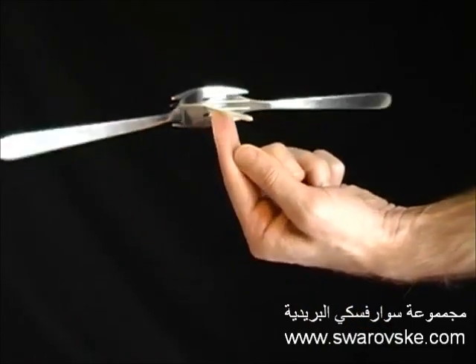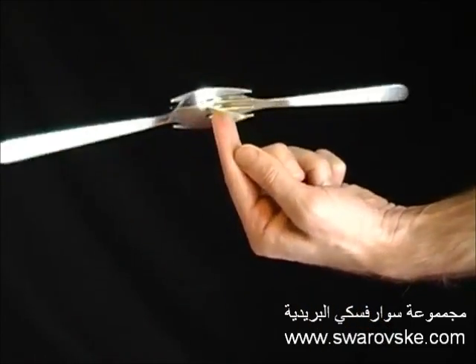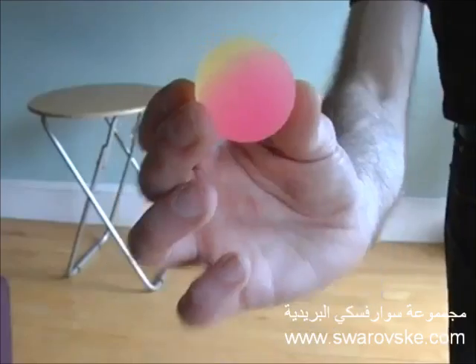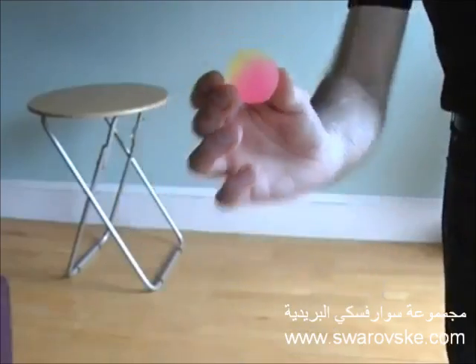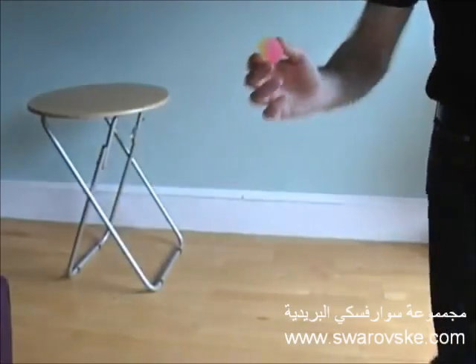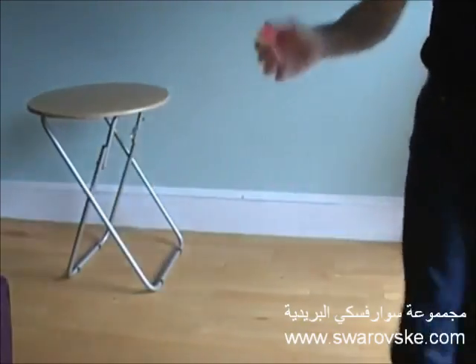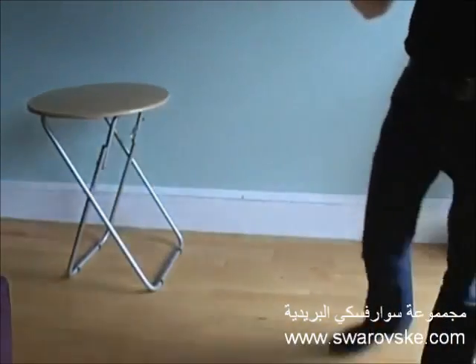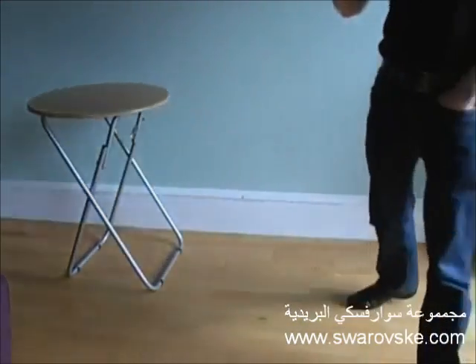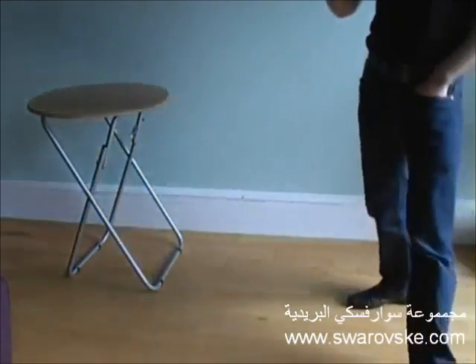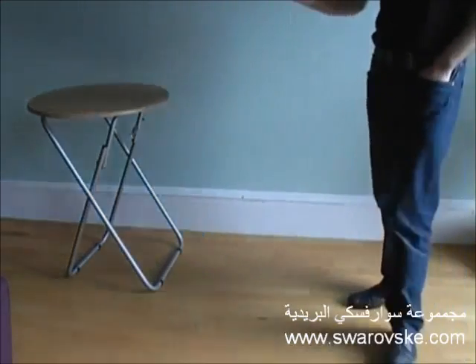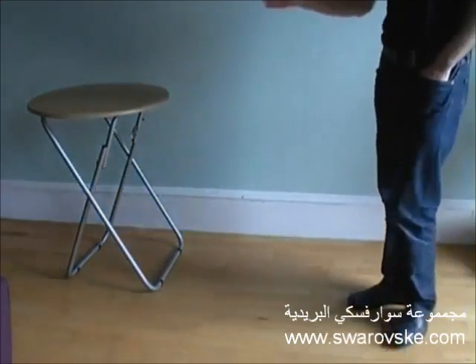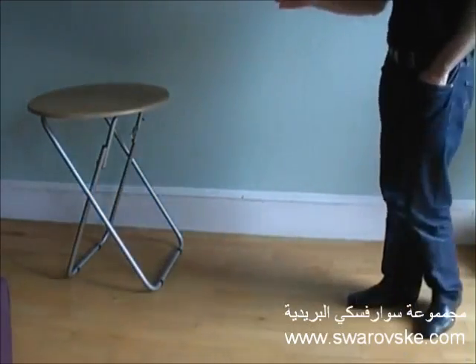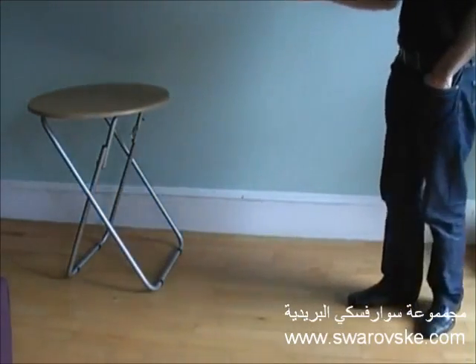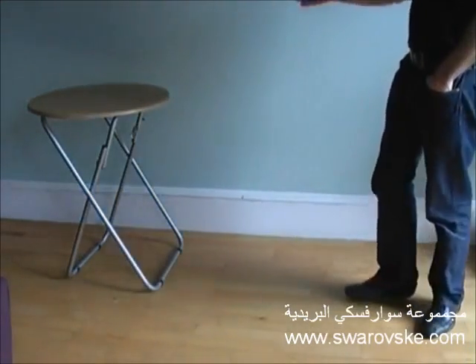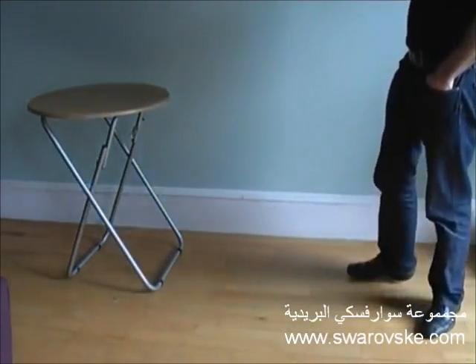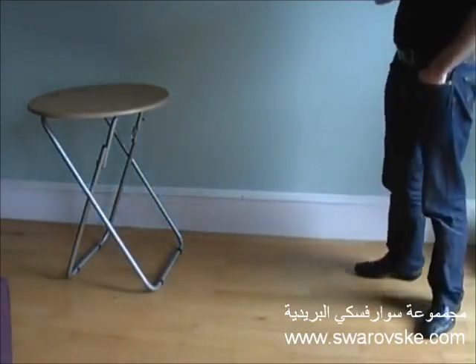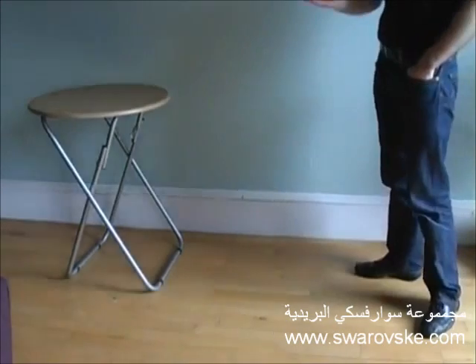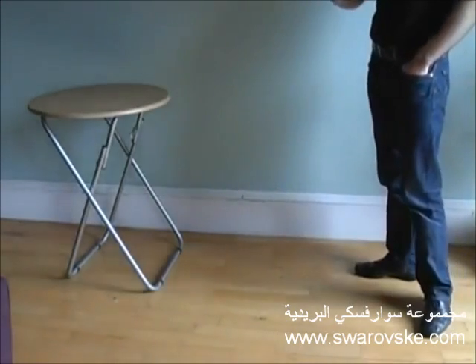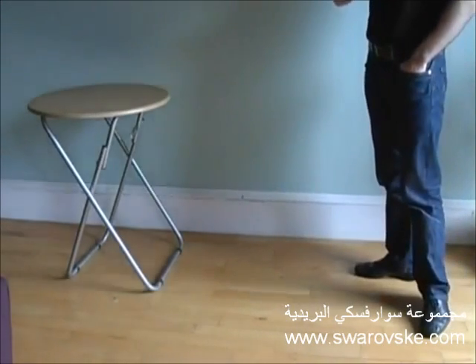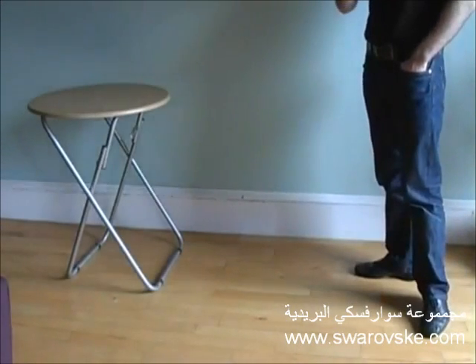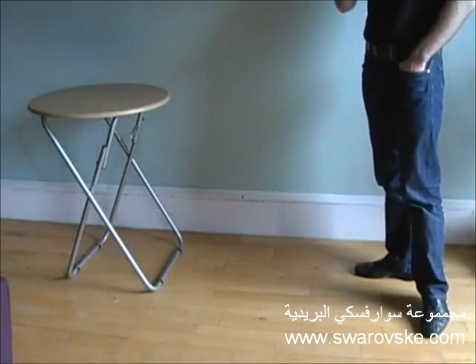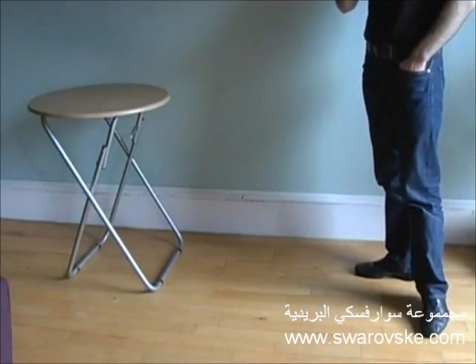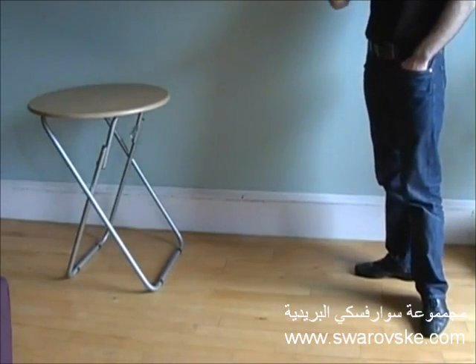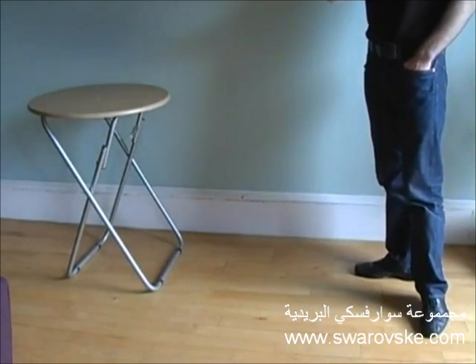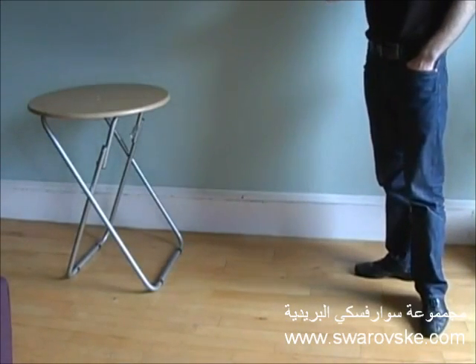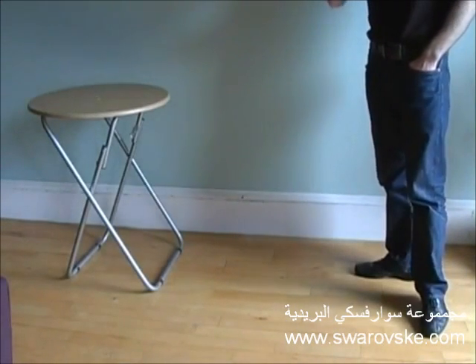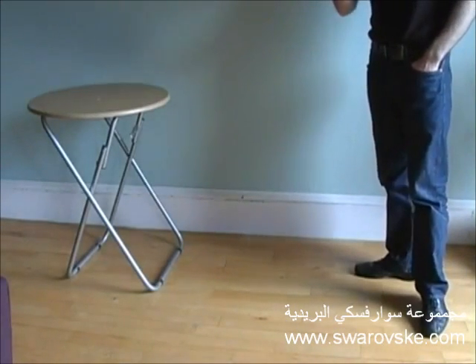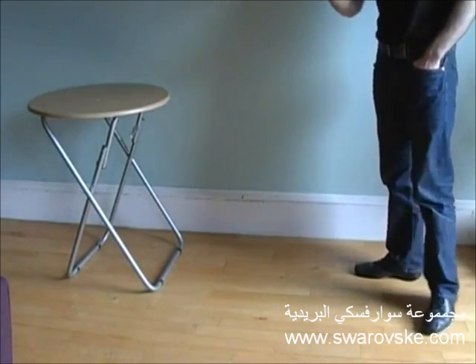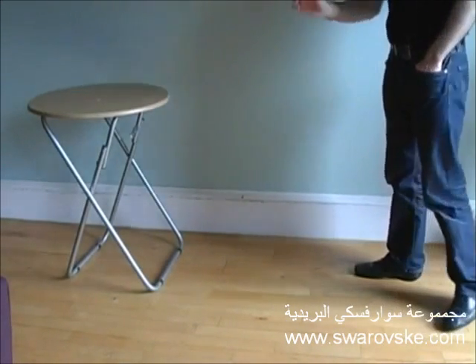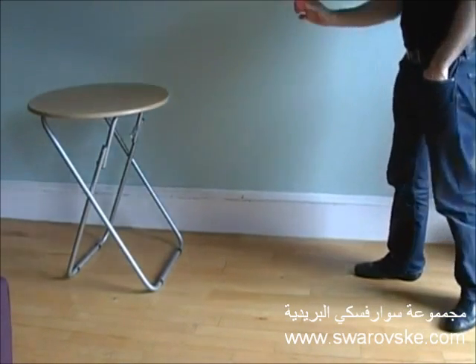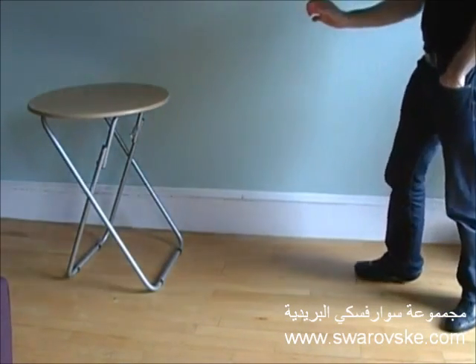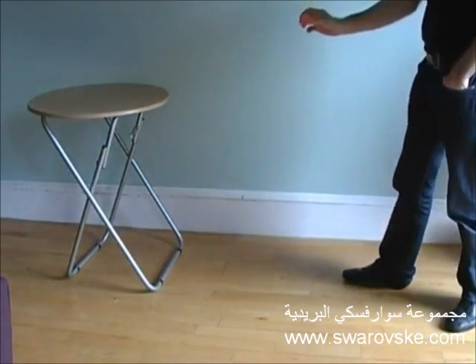All you need for this is a bouncy ball and a table. You just throw the ball under the table and it'll return to exactly where your hand is.